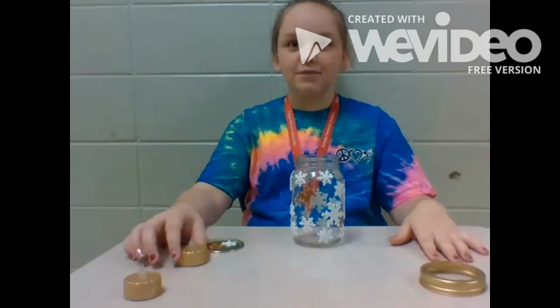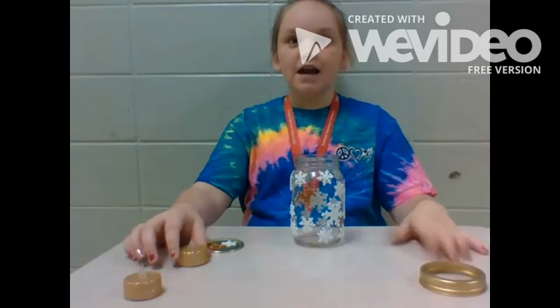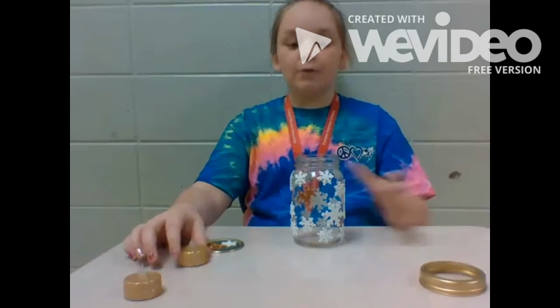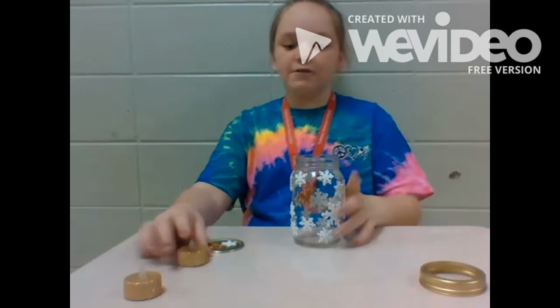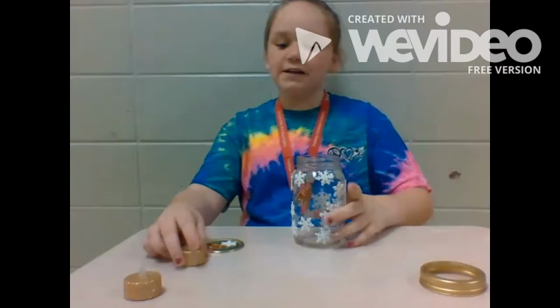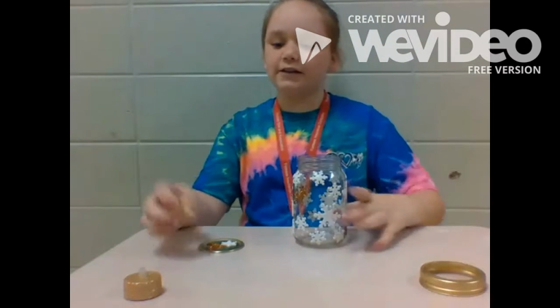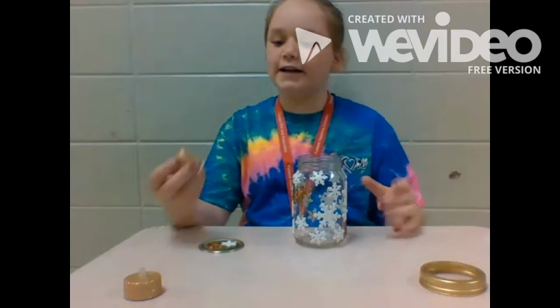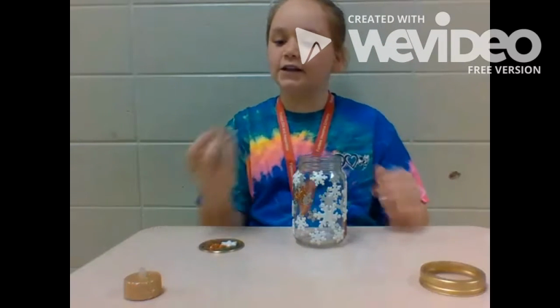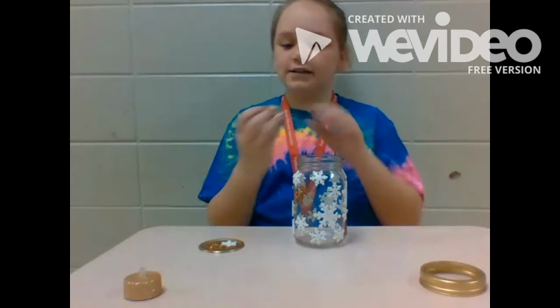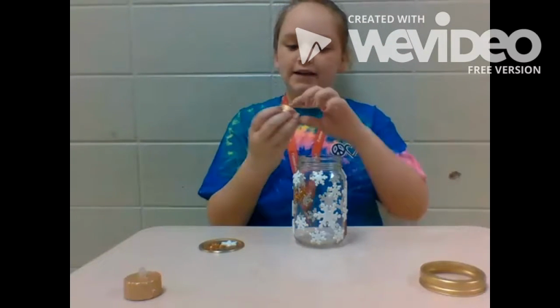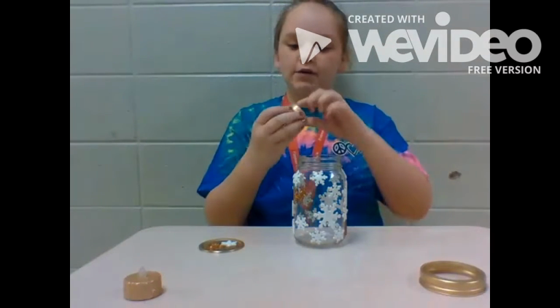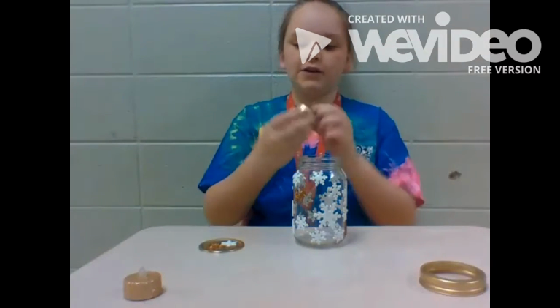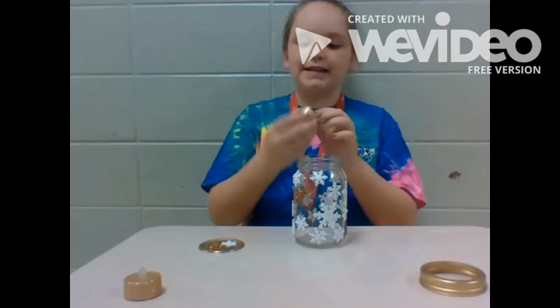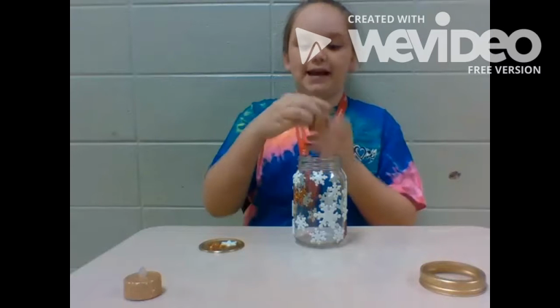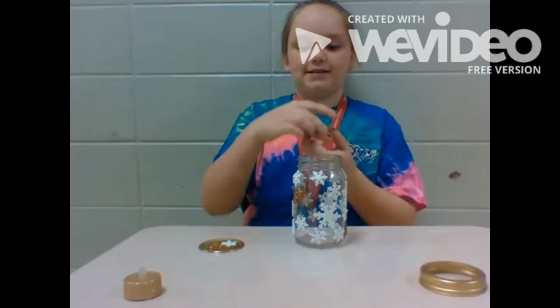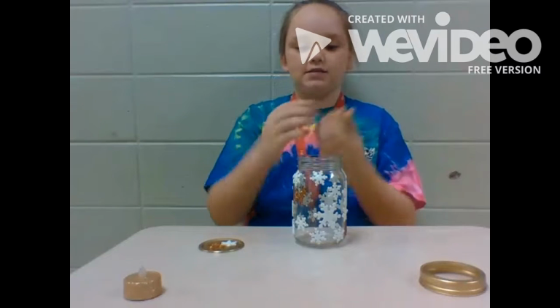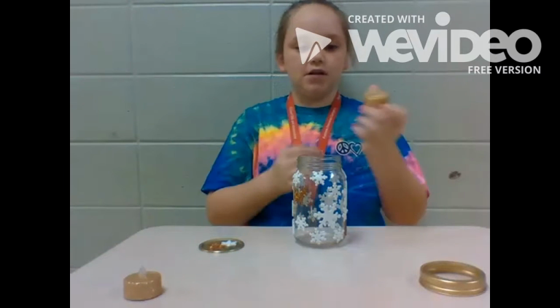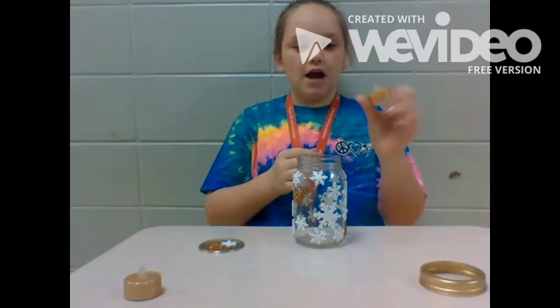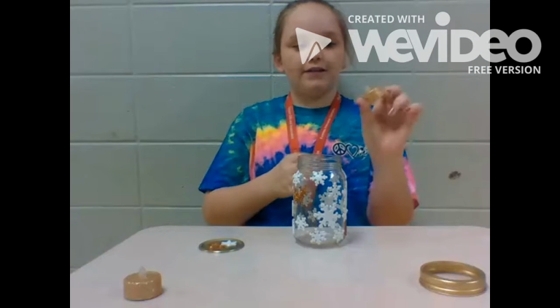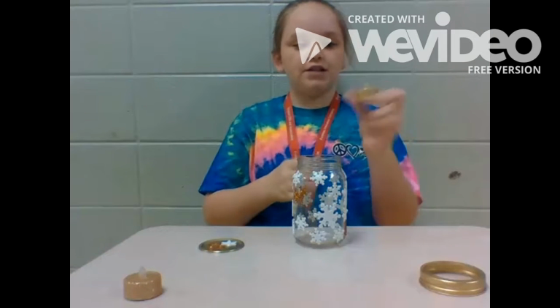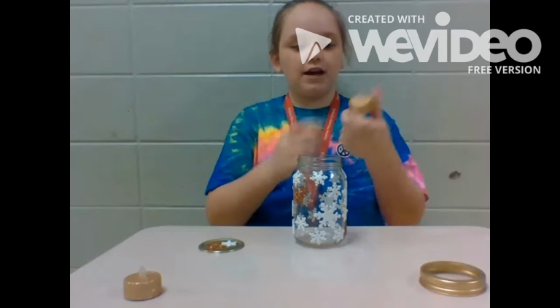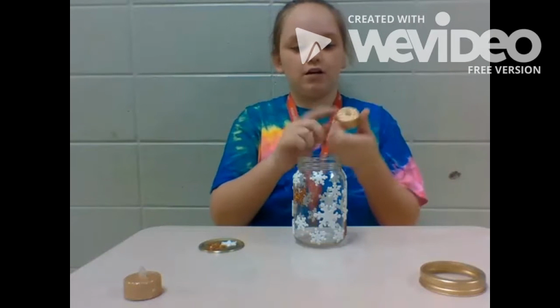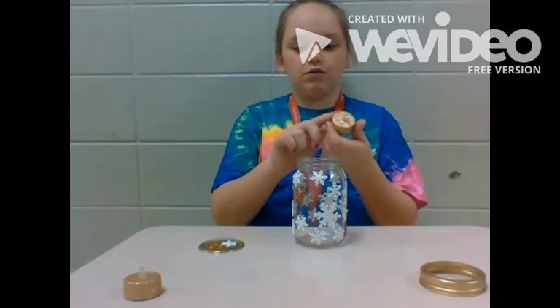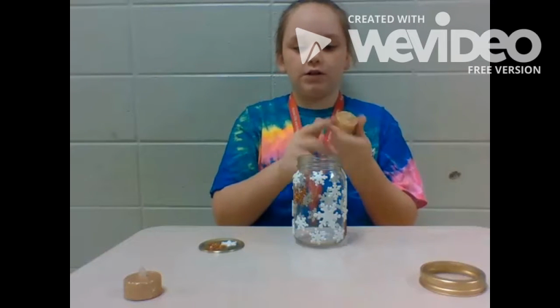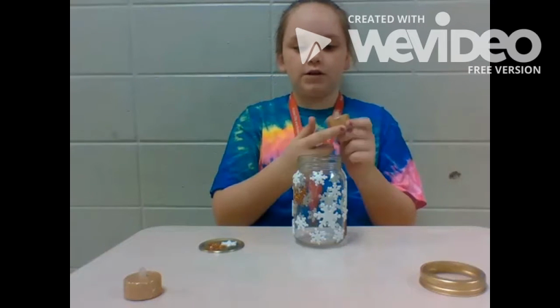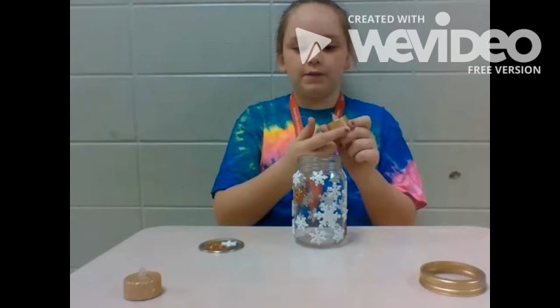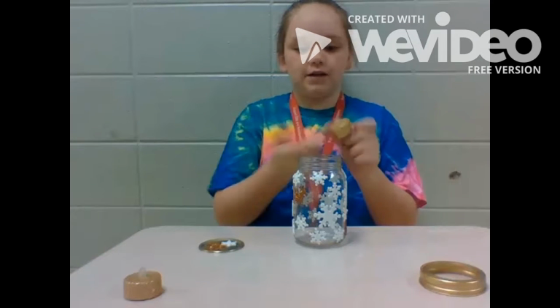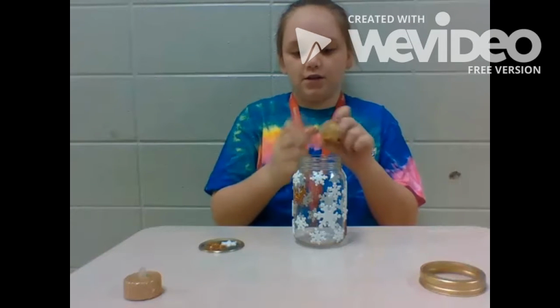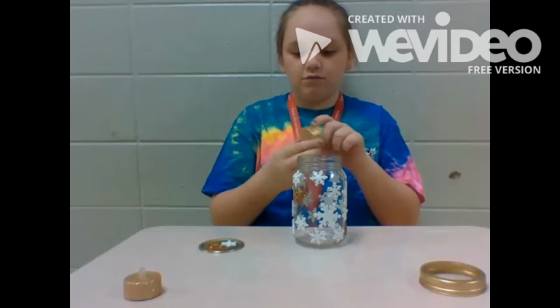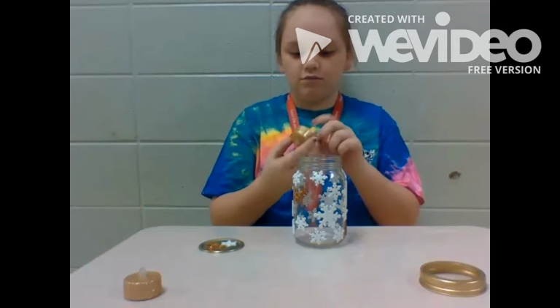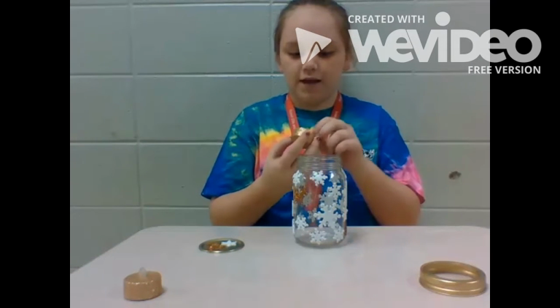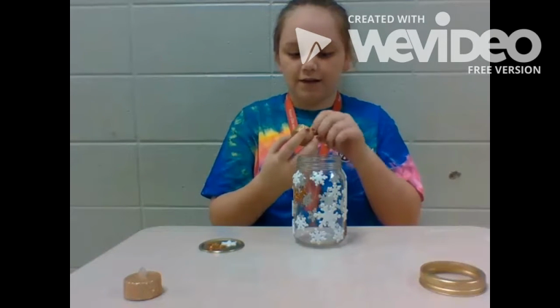Once you finish decorating, you can take one of your tea lights. I just got gold glitter ones because, you know, I like glitter.